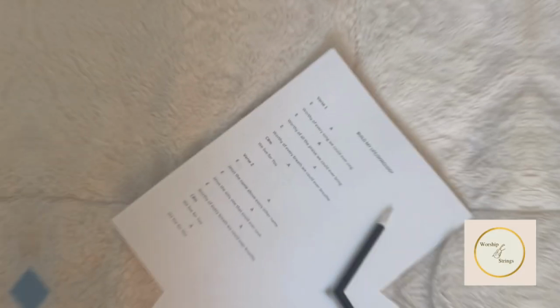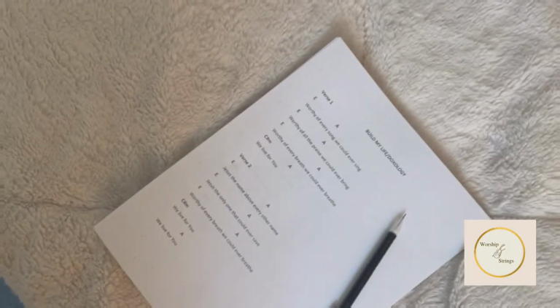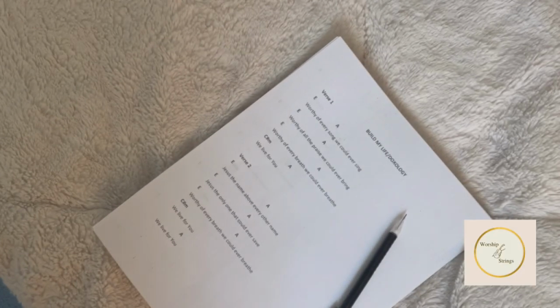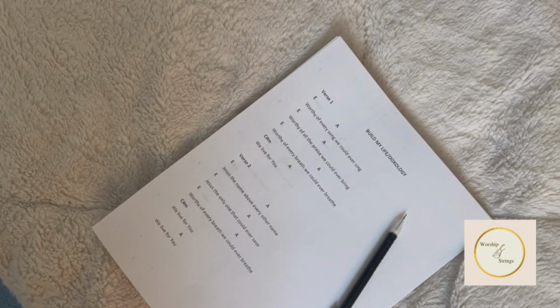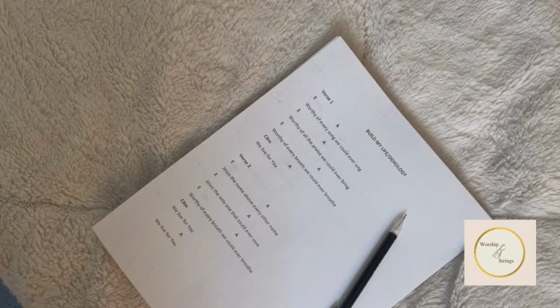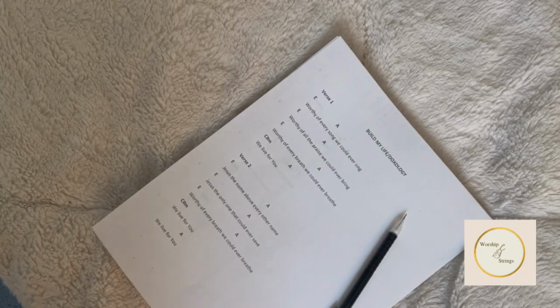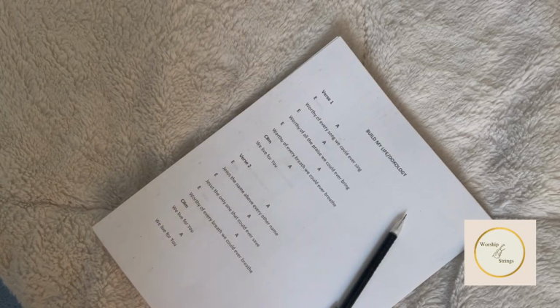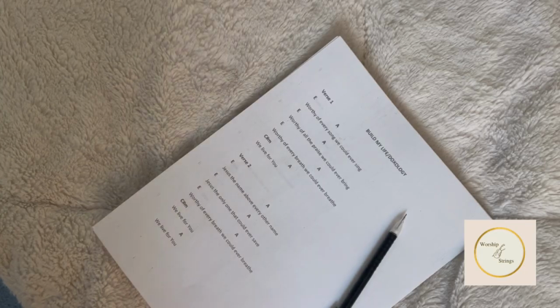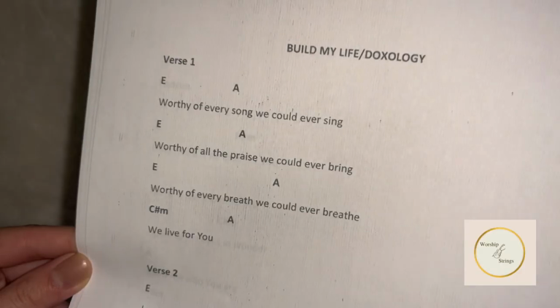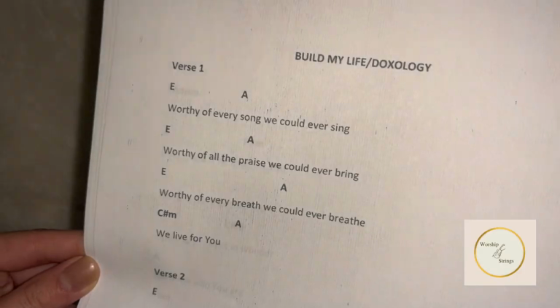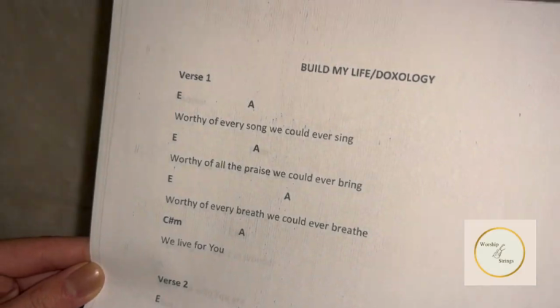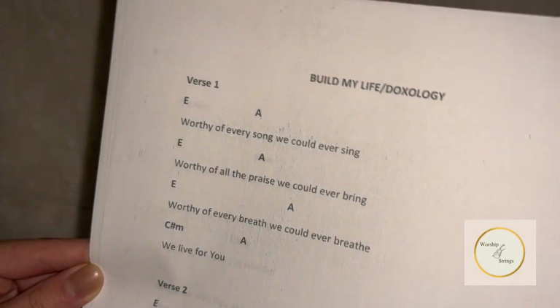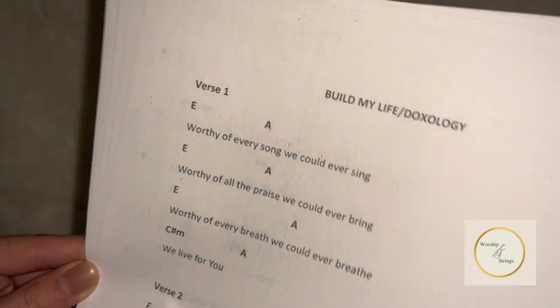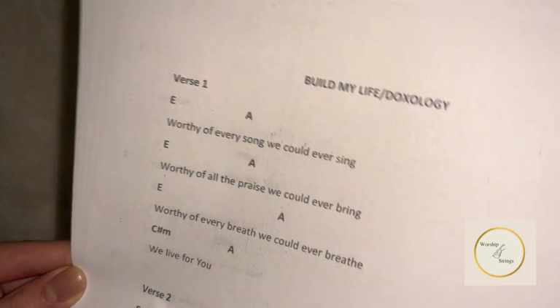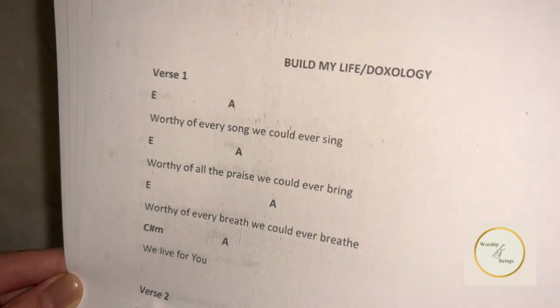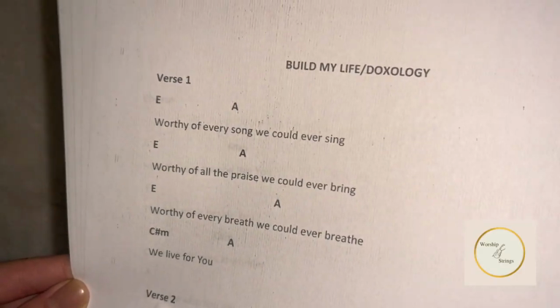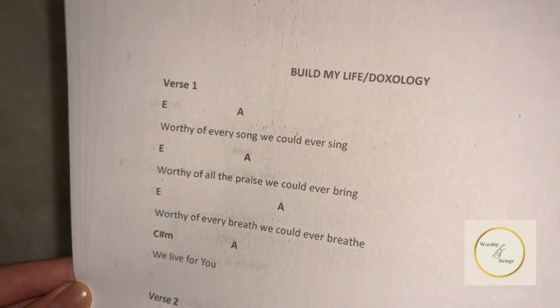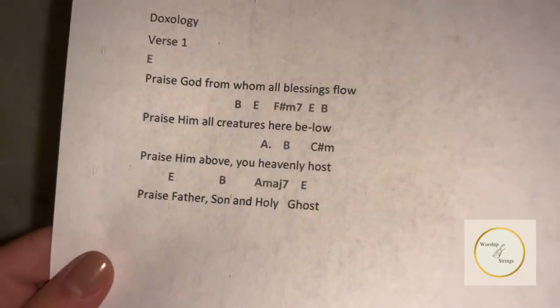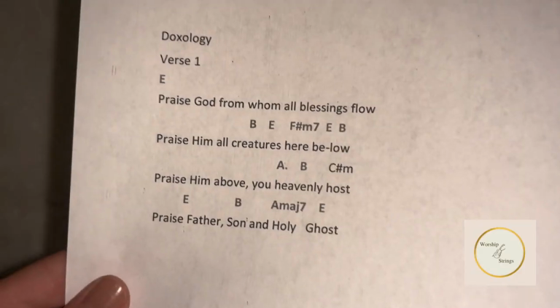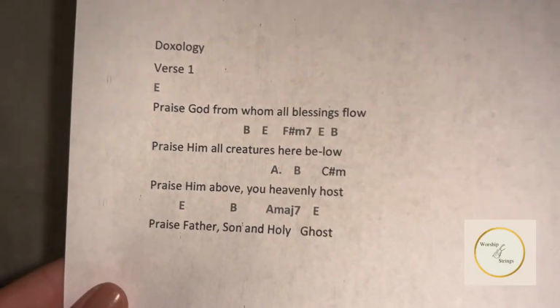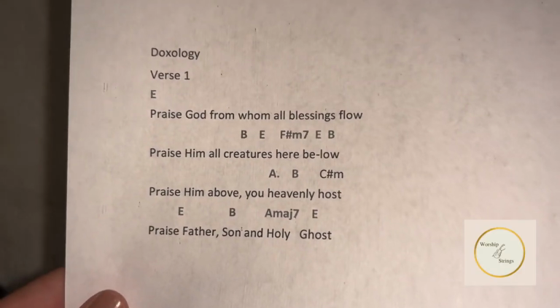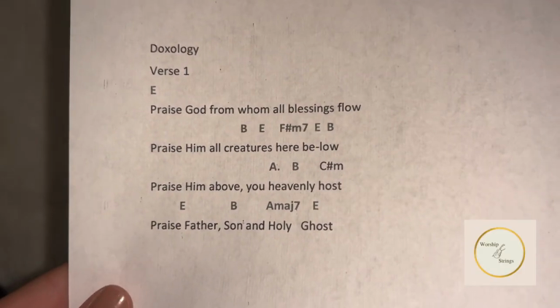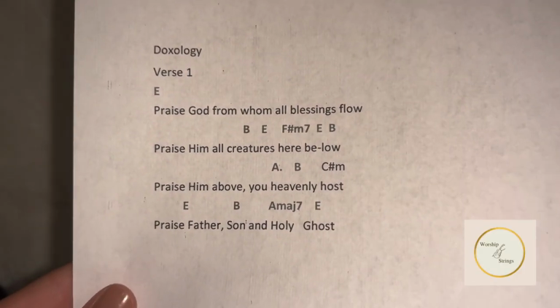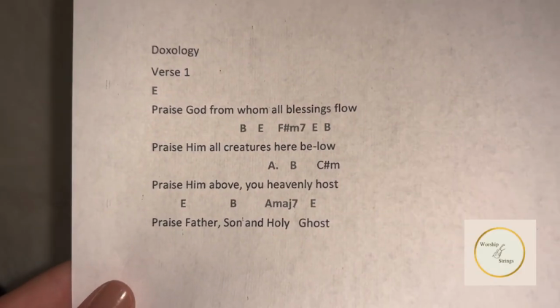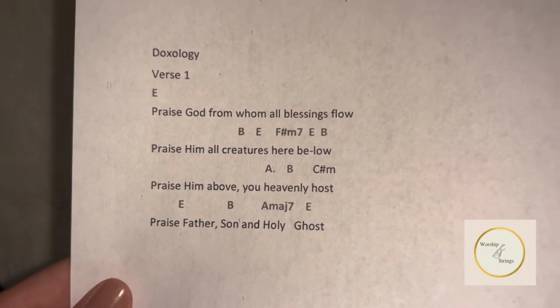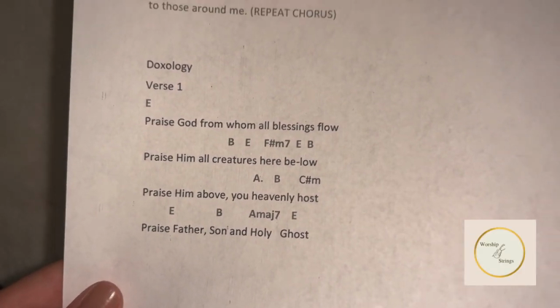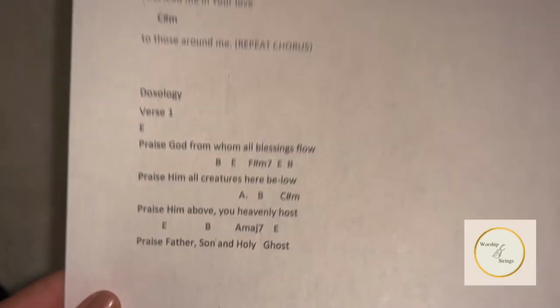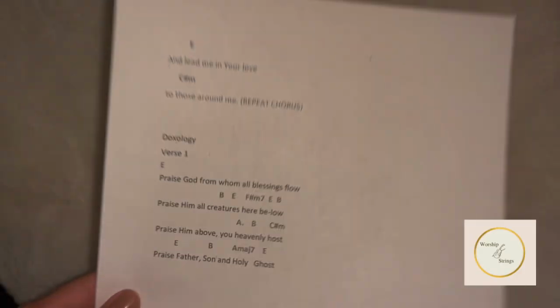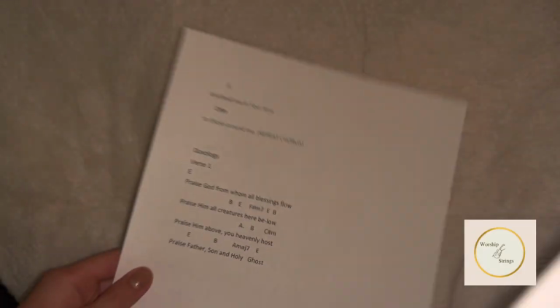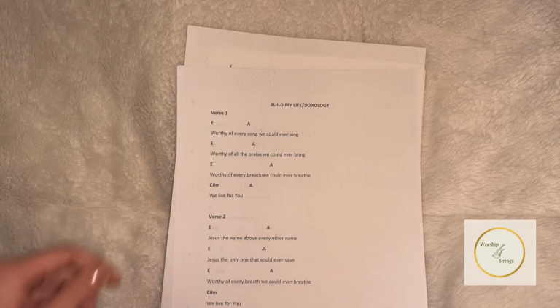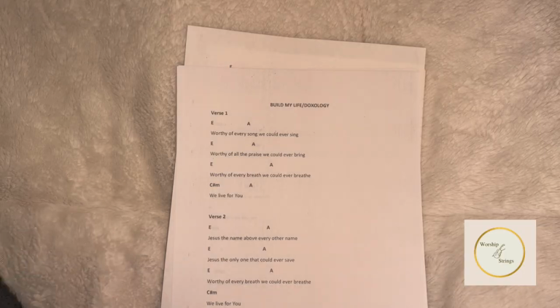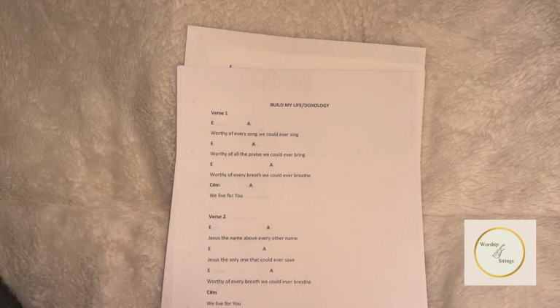A little disclaimer before we get started: with this particular version of Build My Life, there's also a doxology, and we'll look at that later.